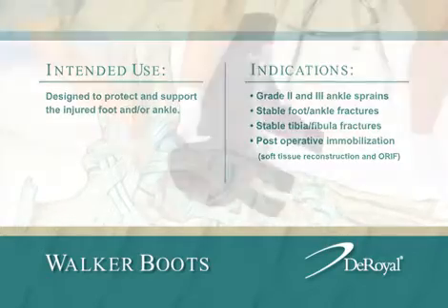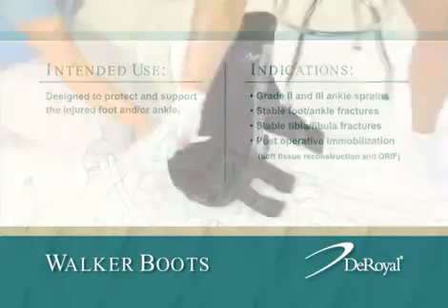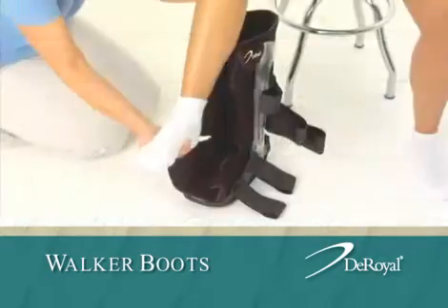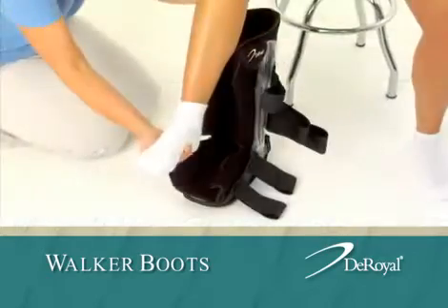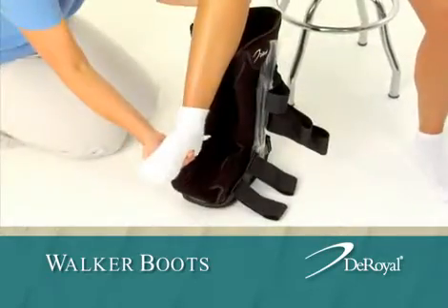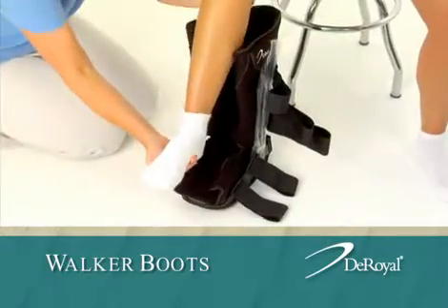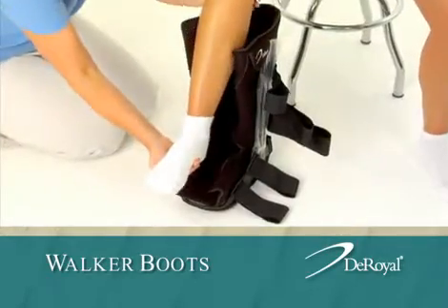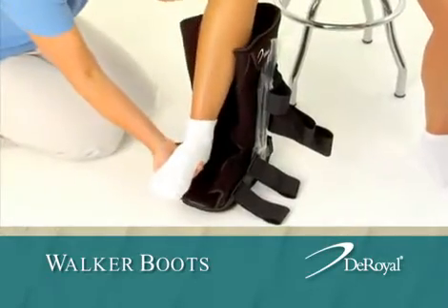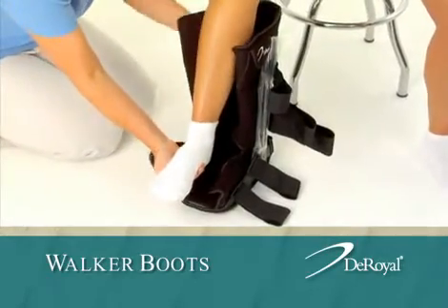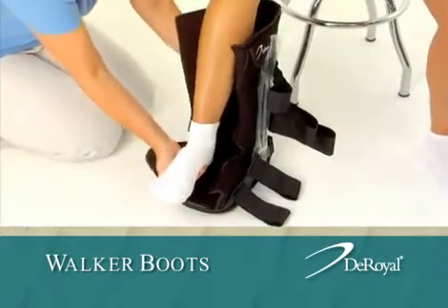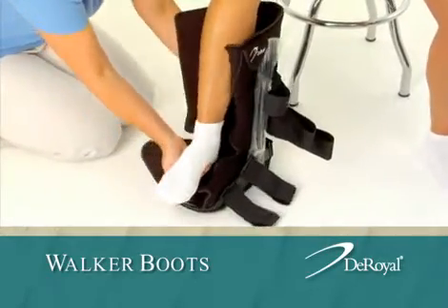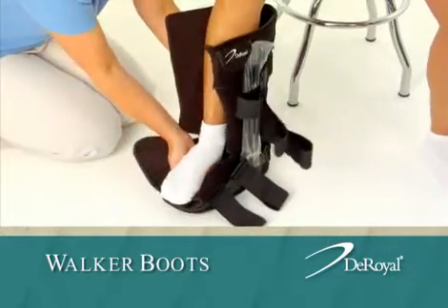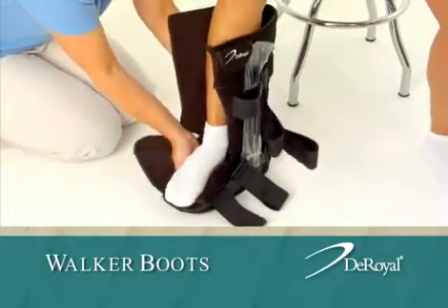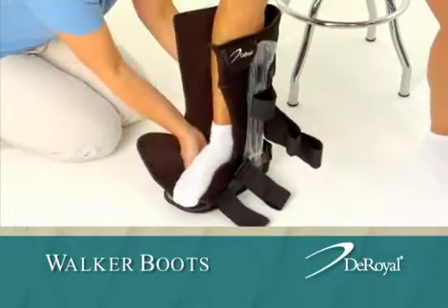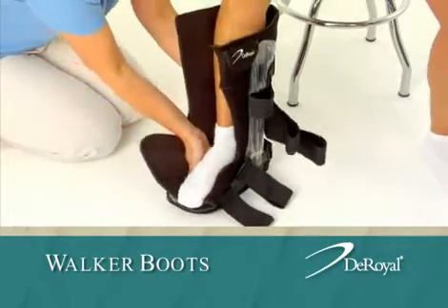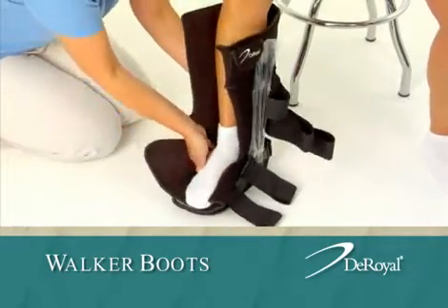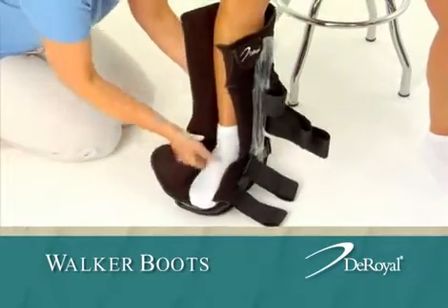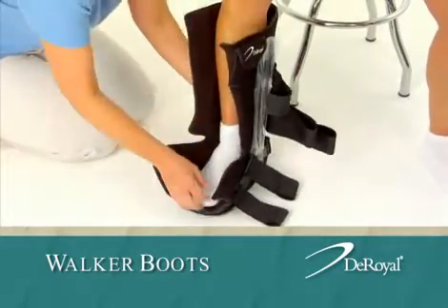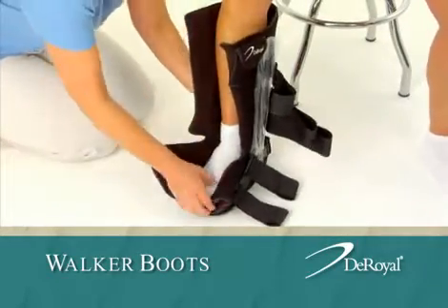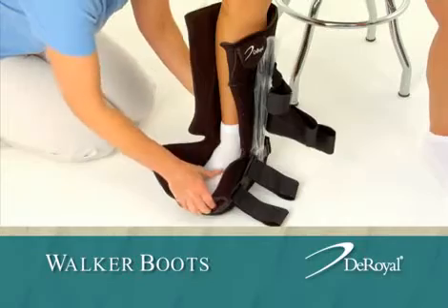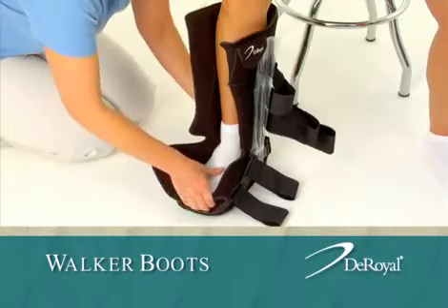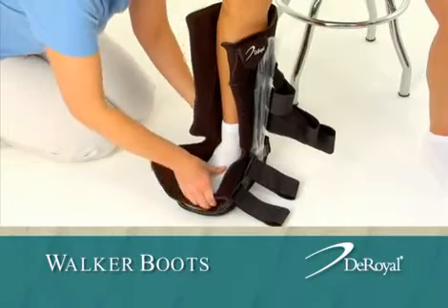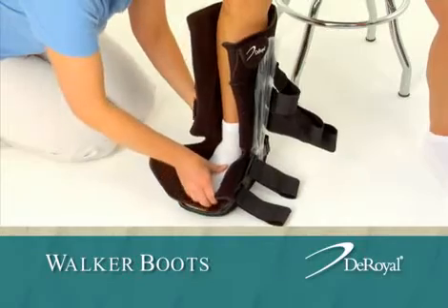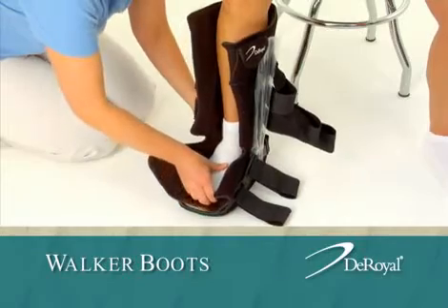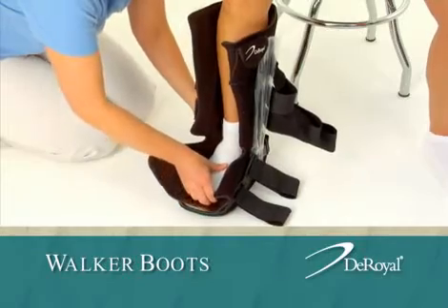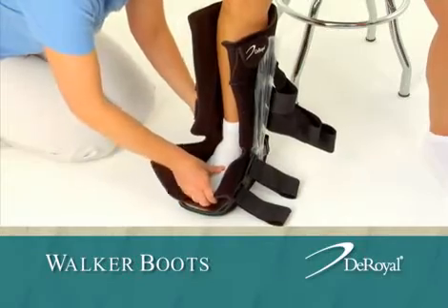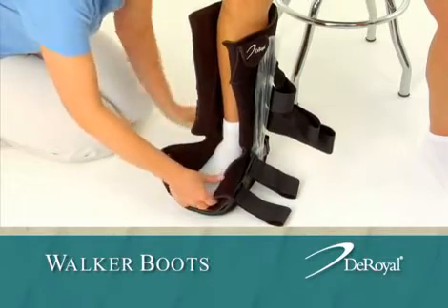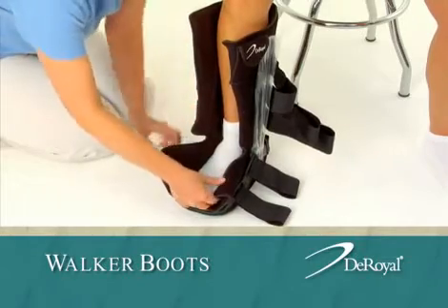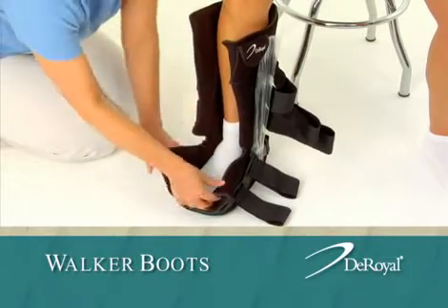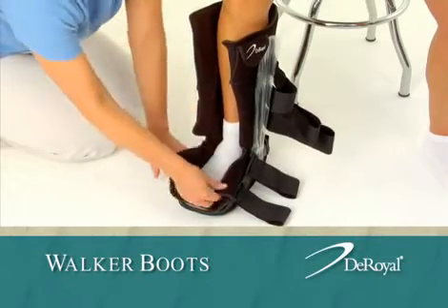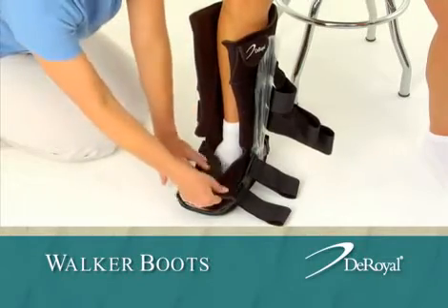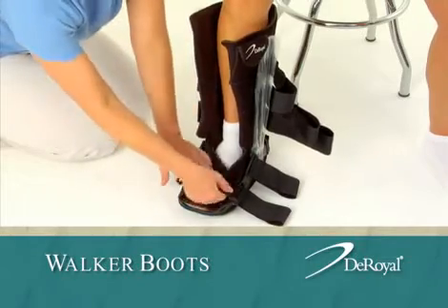Place the leg into the walker boot, making sure the ankle is at a 90-degree angle.